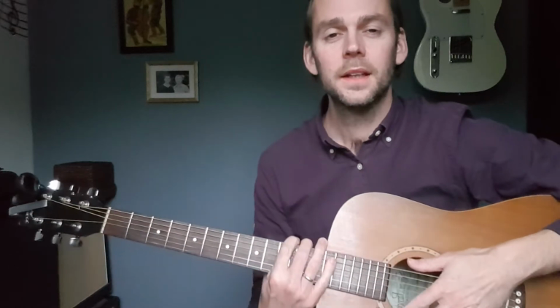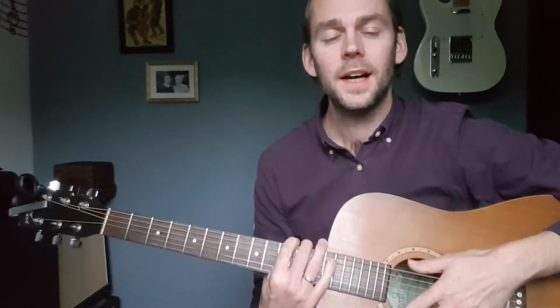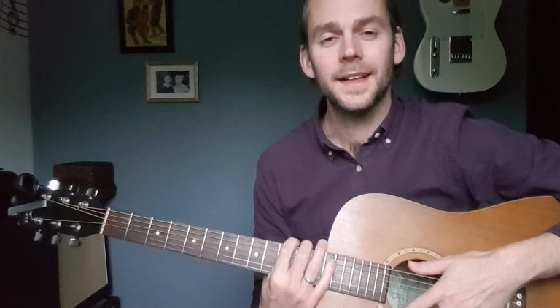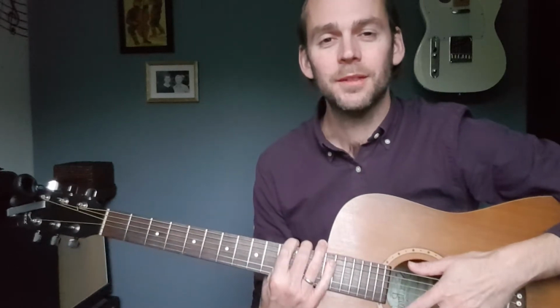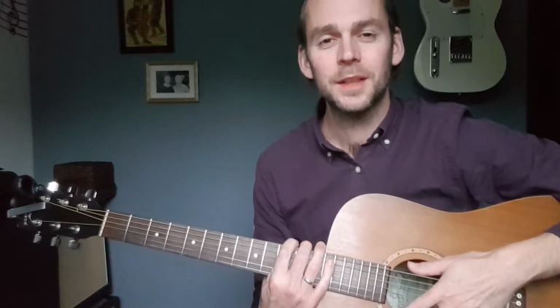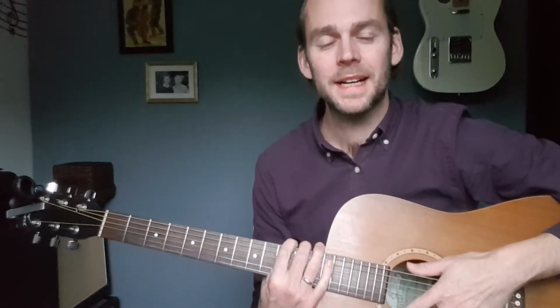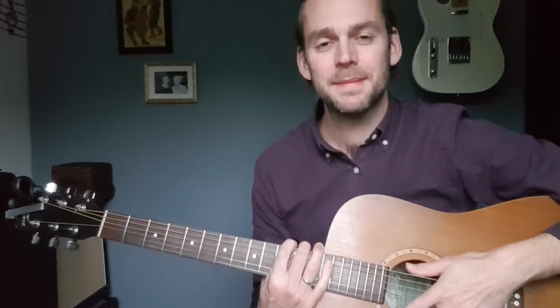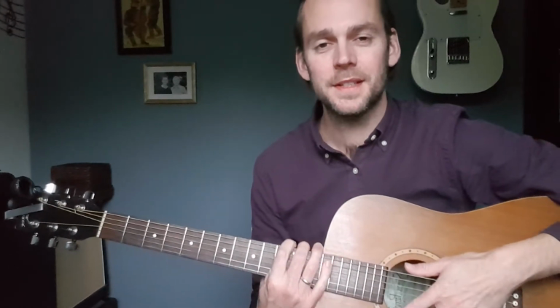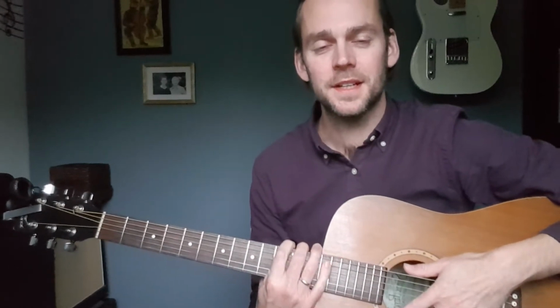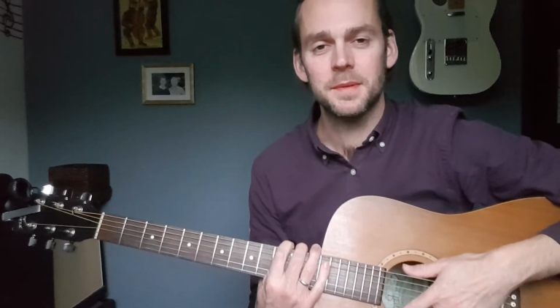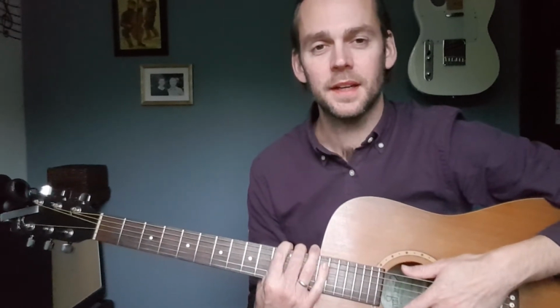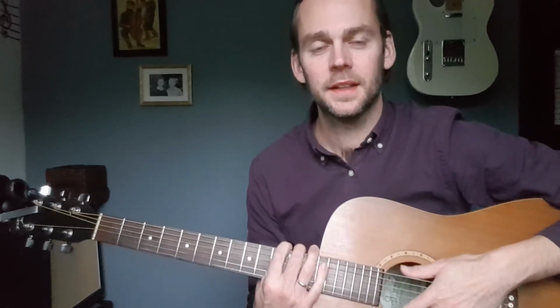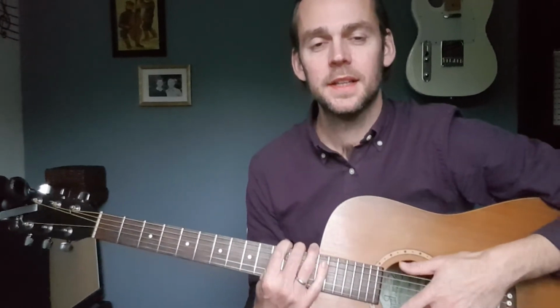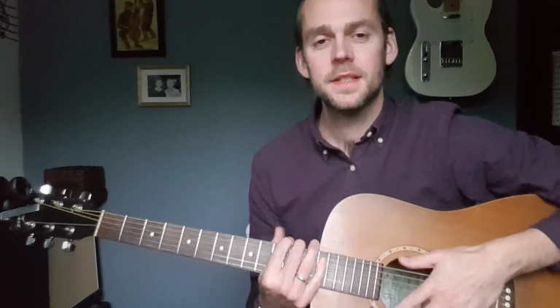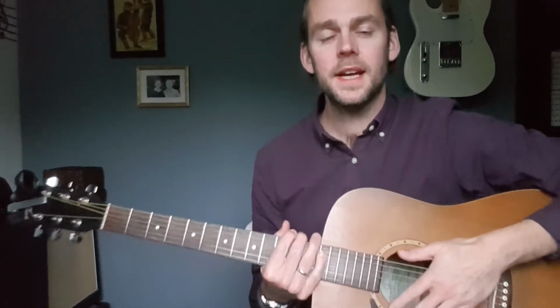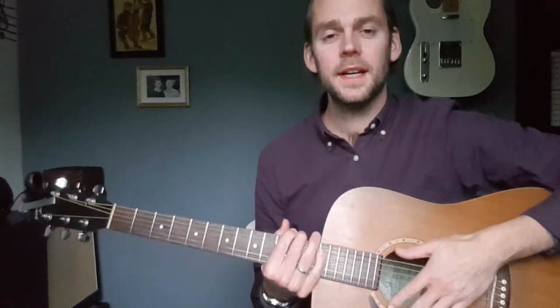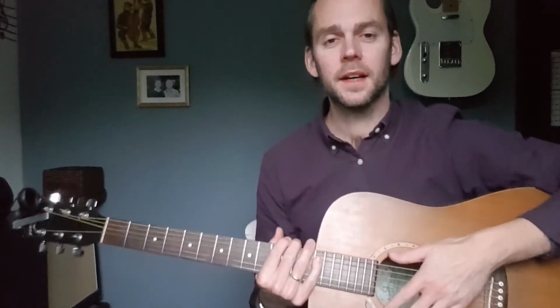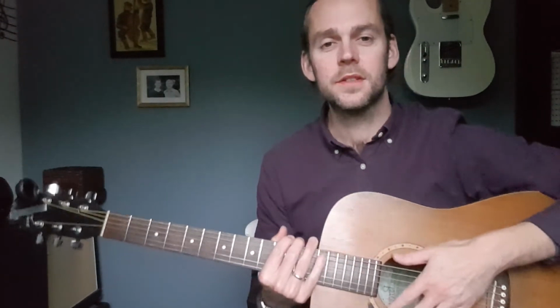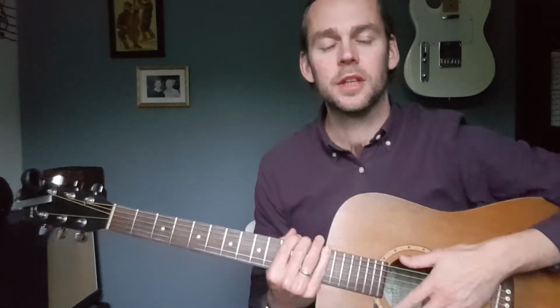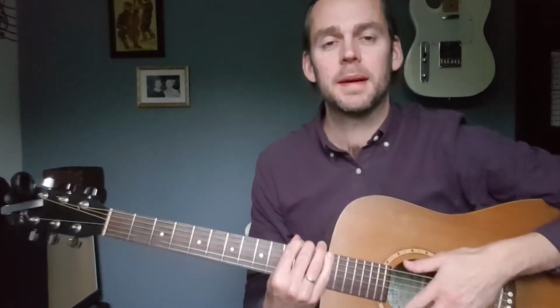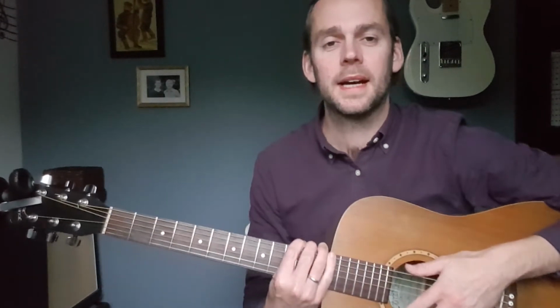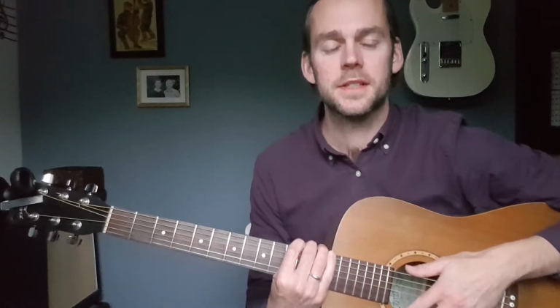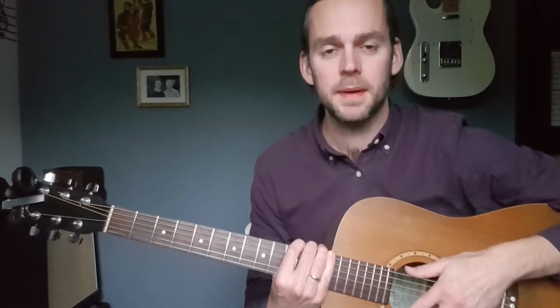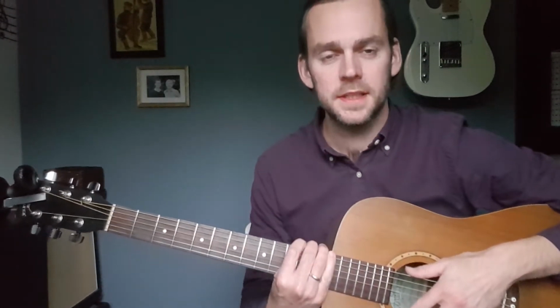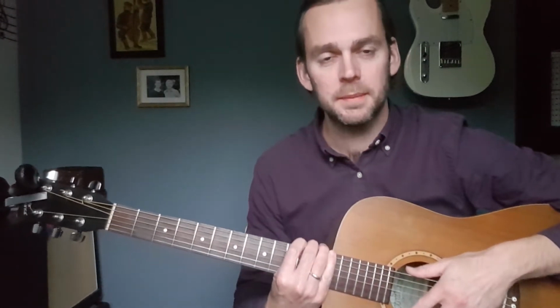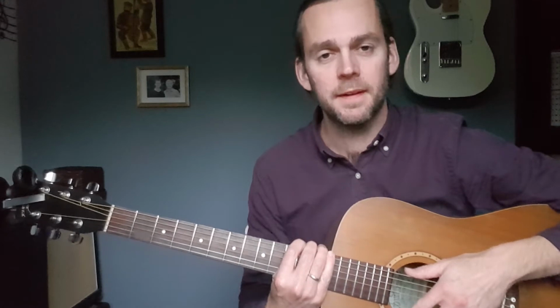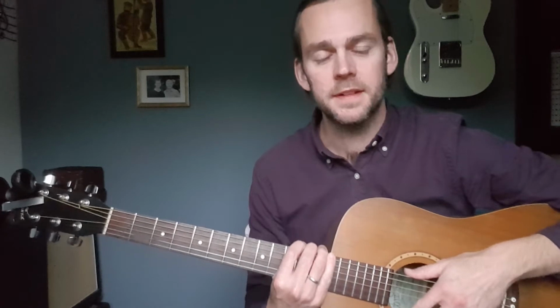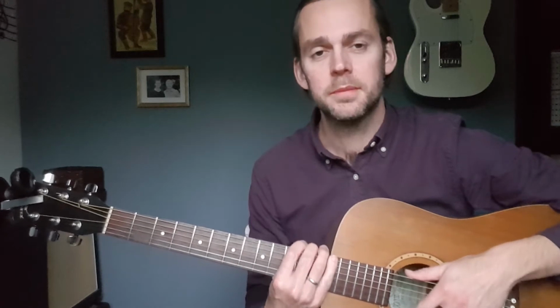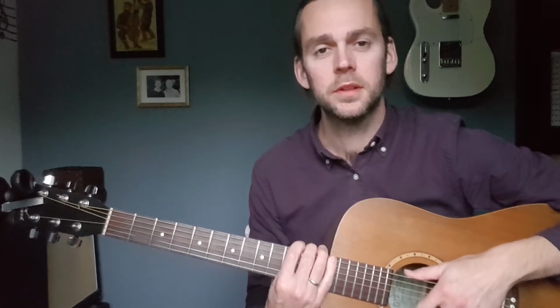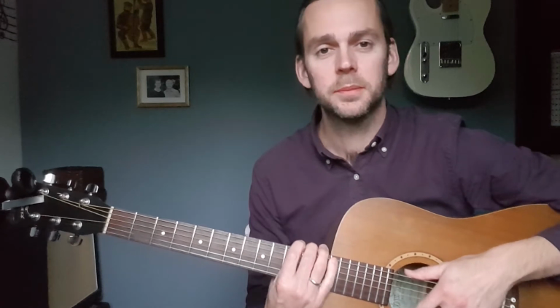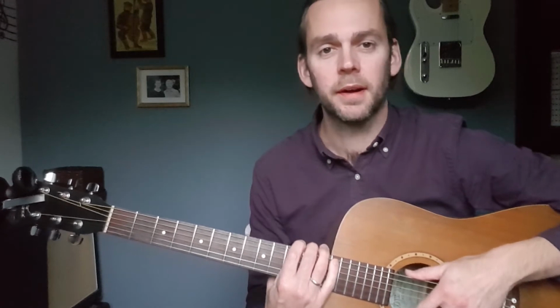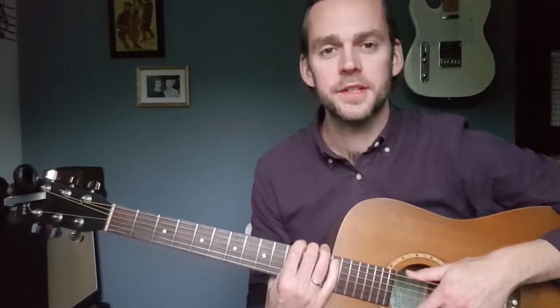Hi, welcome back to Bite Size Music. Today I'm going to talk about how to spice up a very simple chord progression.